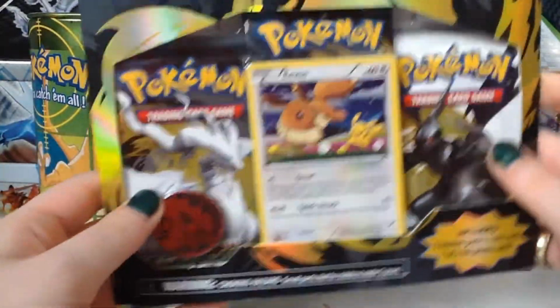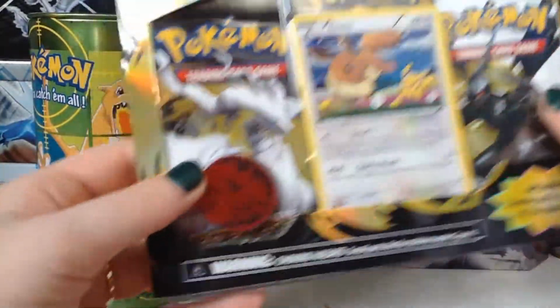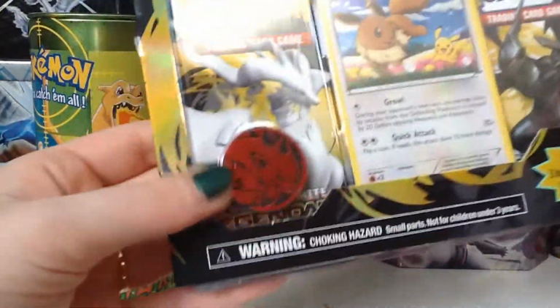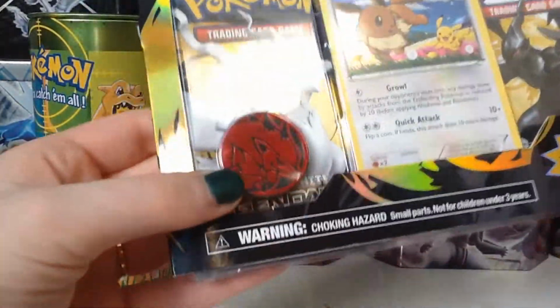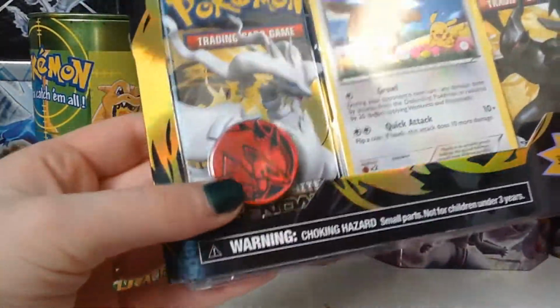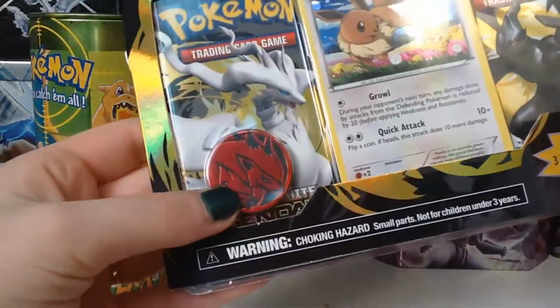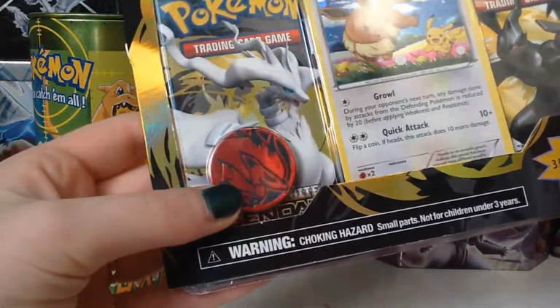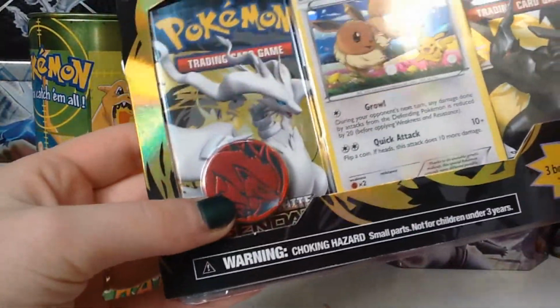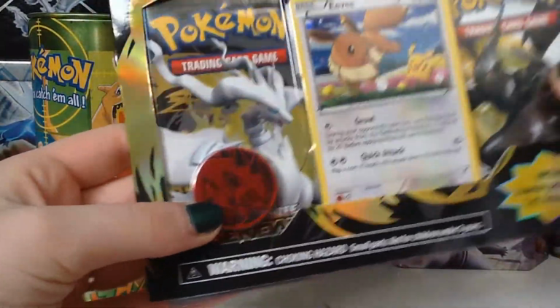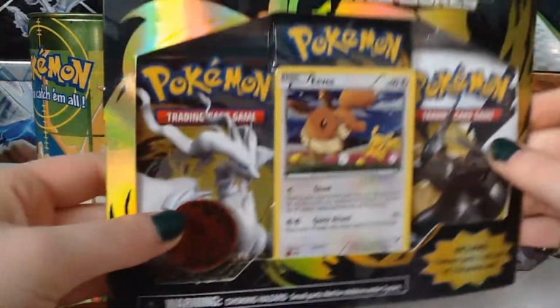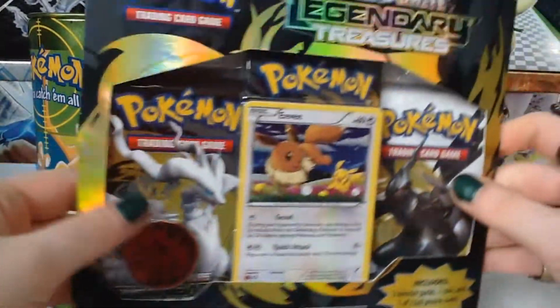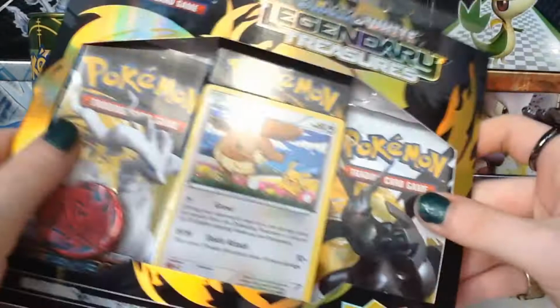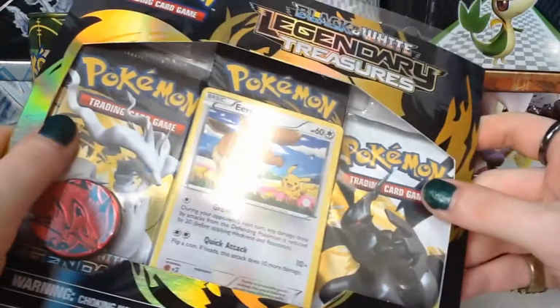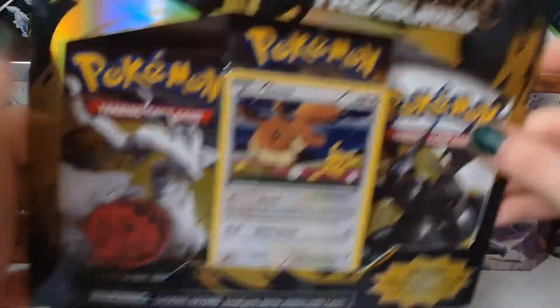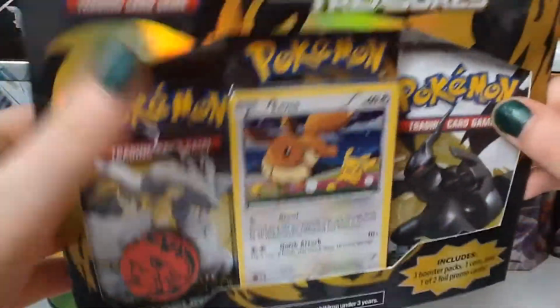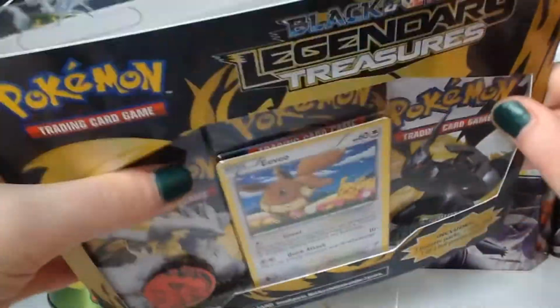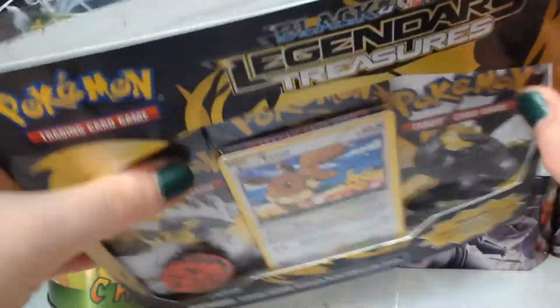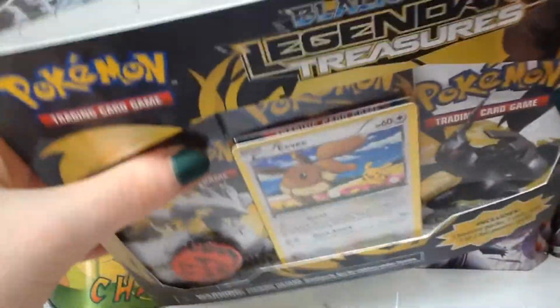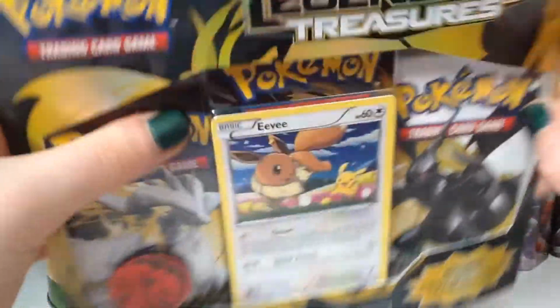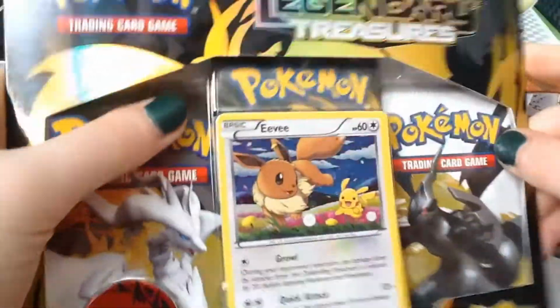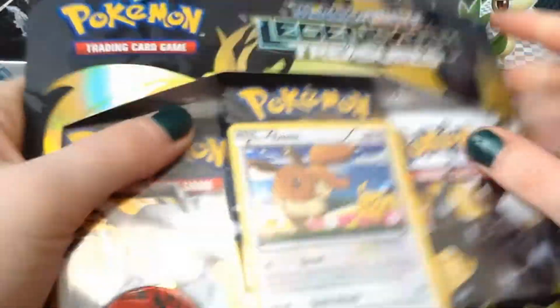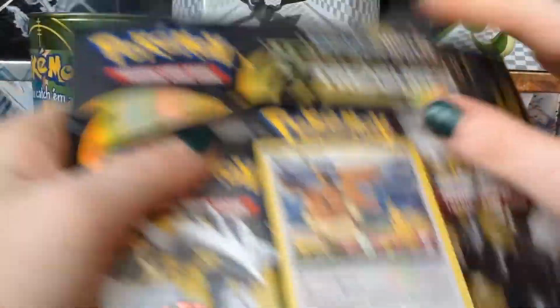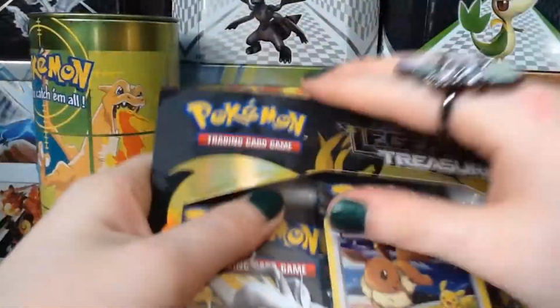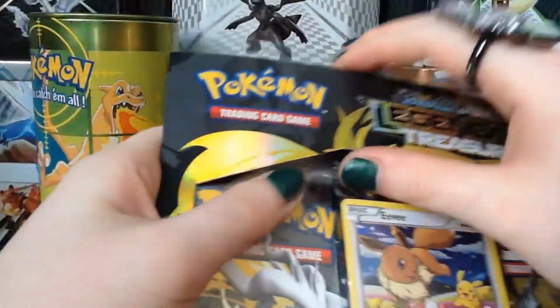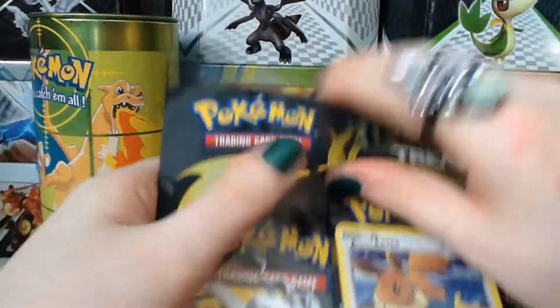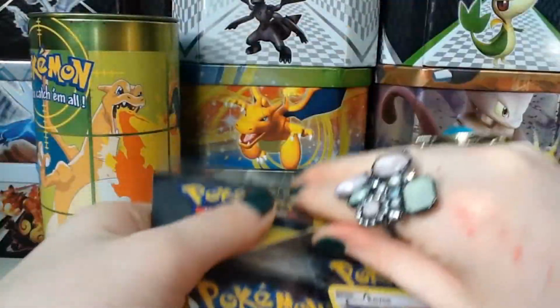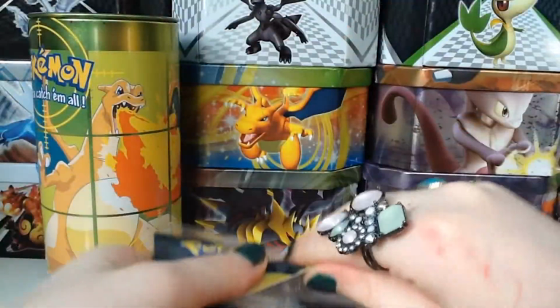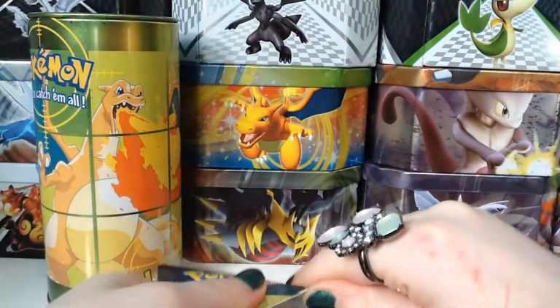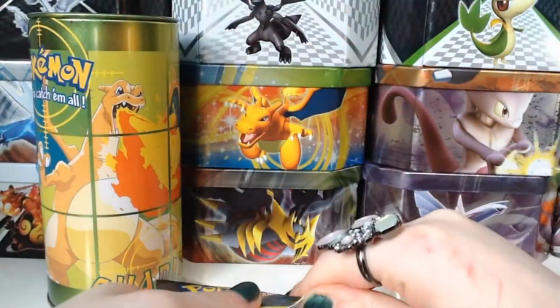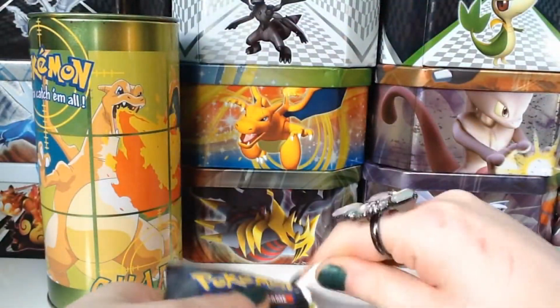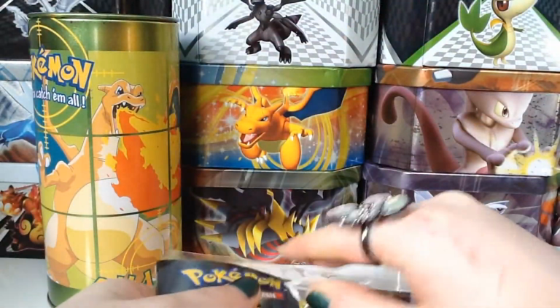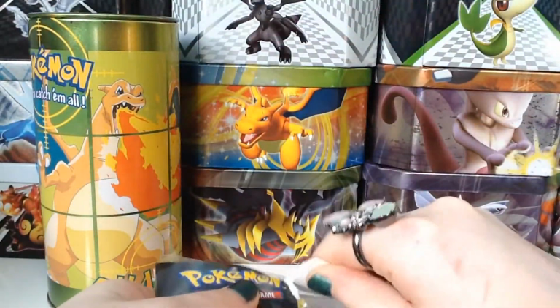They both come with this Zoroark coin here. Whilst I'm opening them, I'm just going to talk. I'm just going to shred it — I don't know how to open these things.